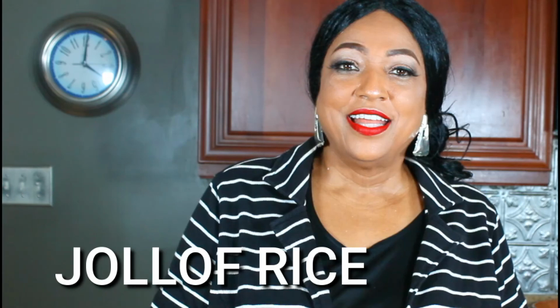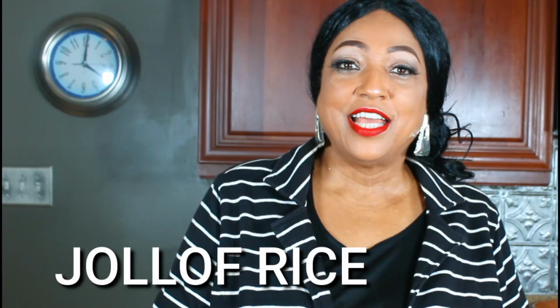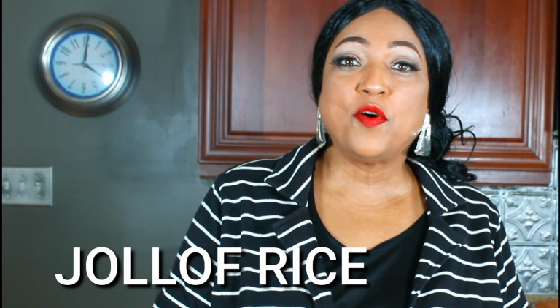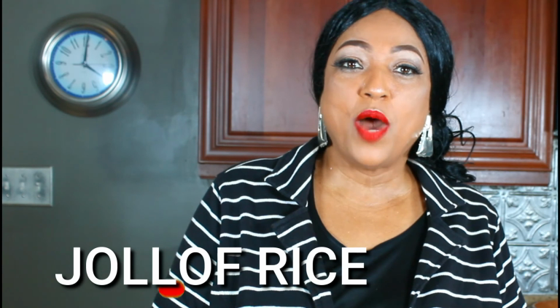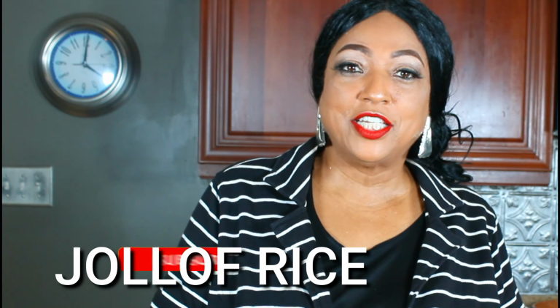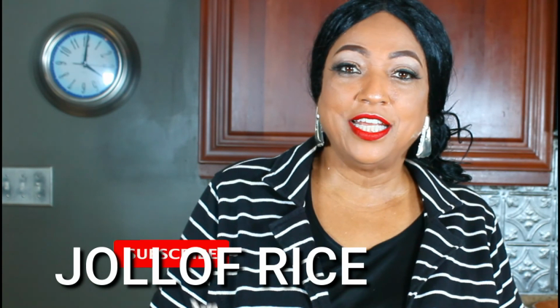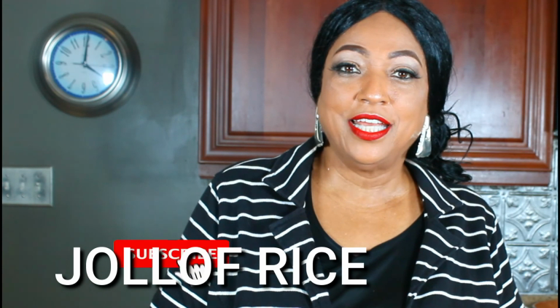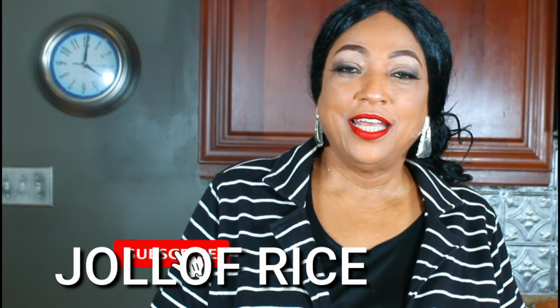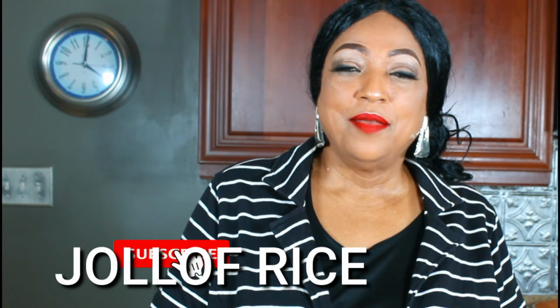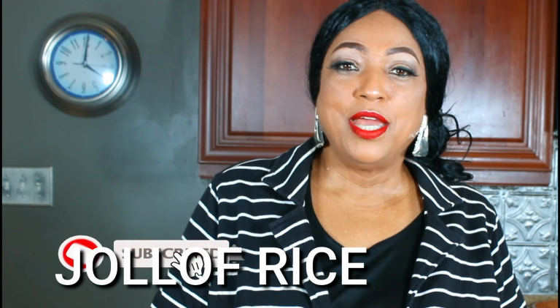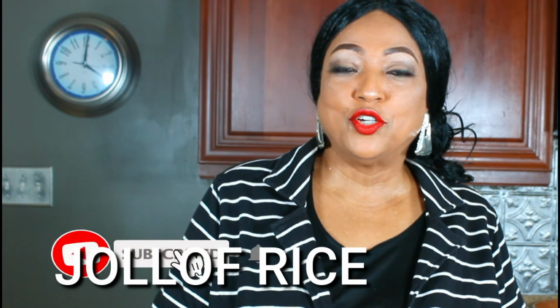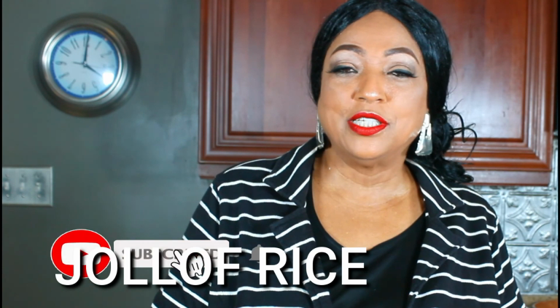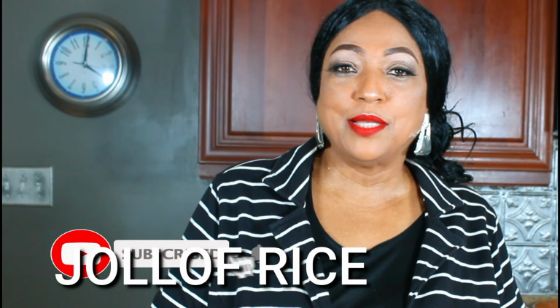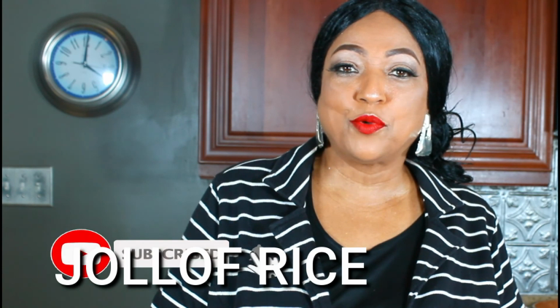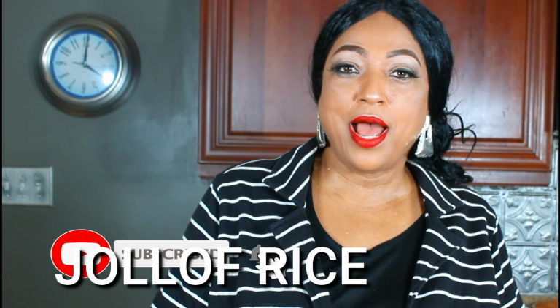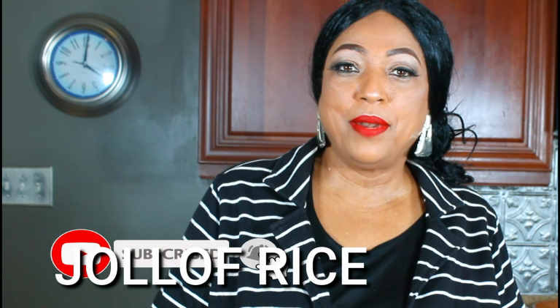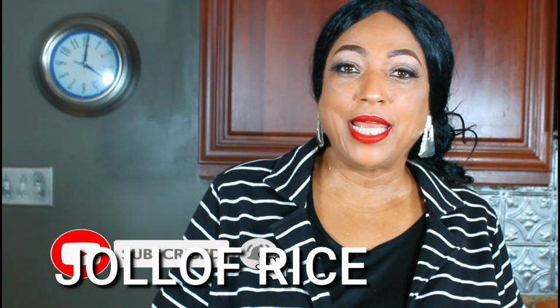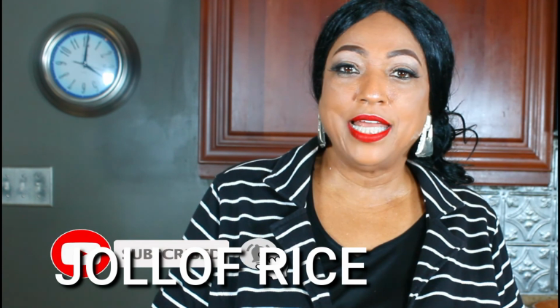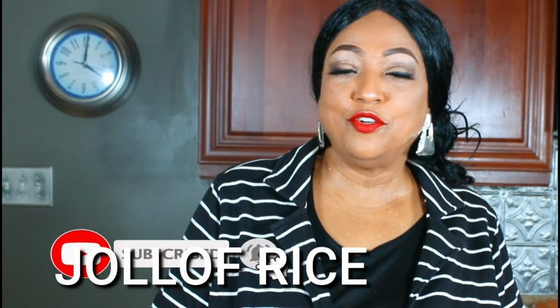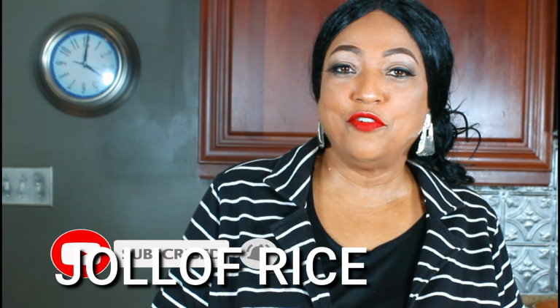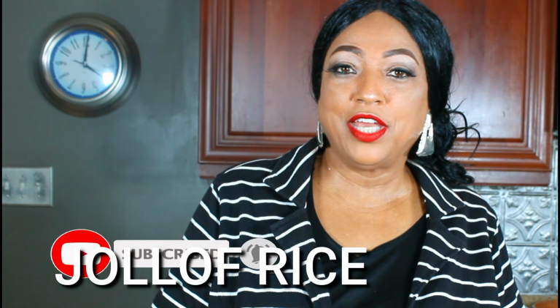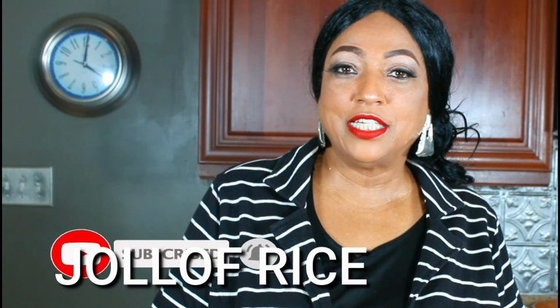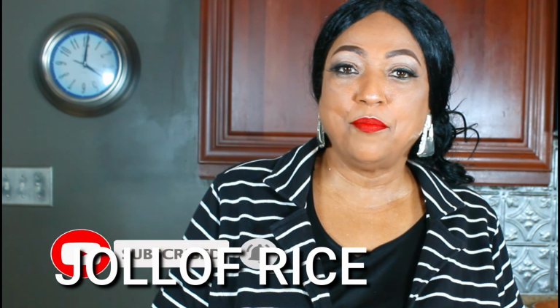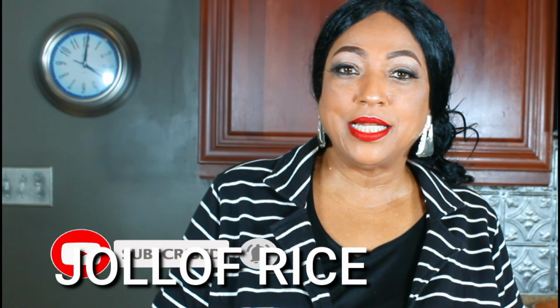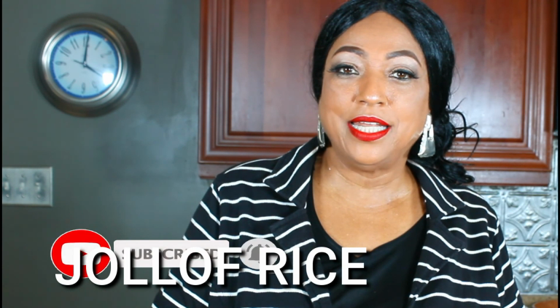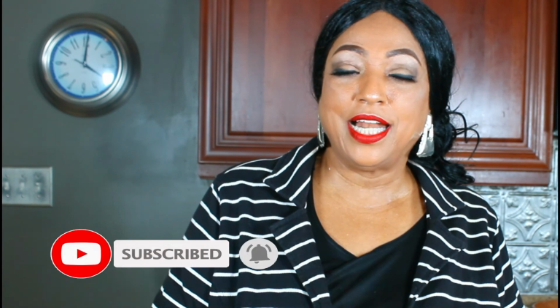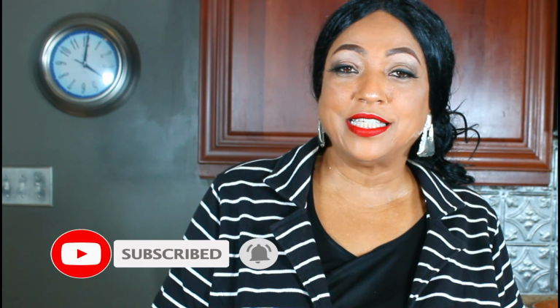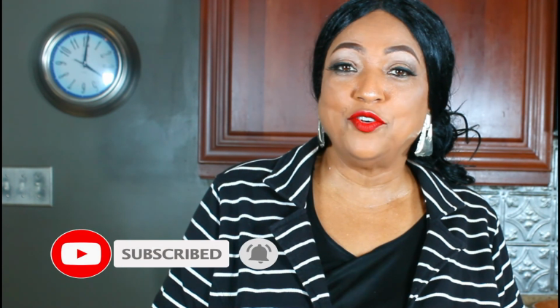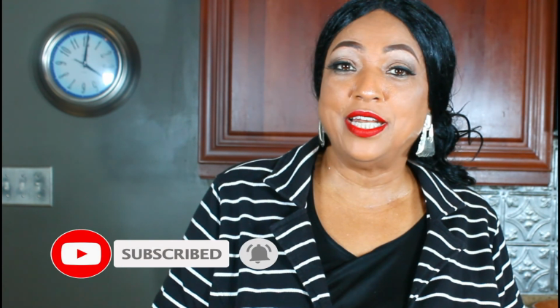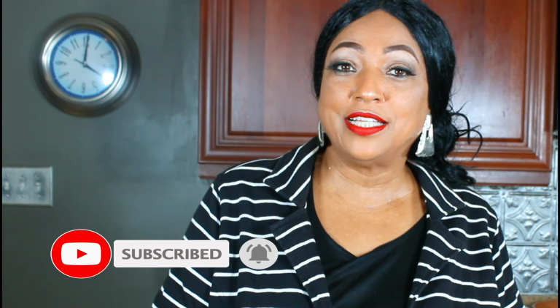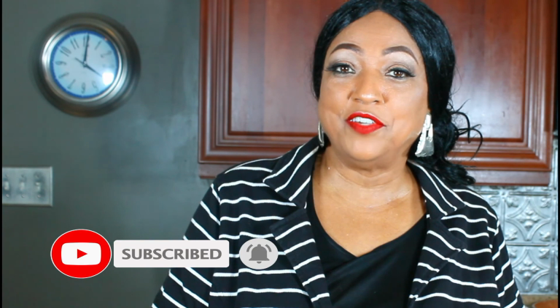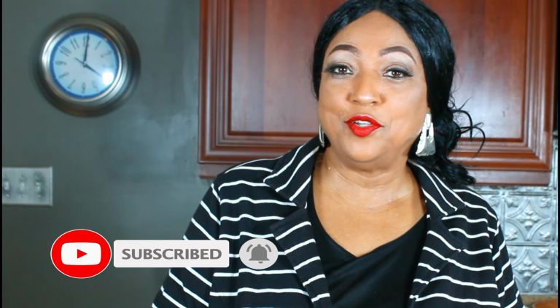Thanks for watching! Make sure to subscribe, like, hit the notification button, and I'll see you on the next video.